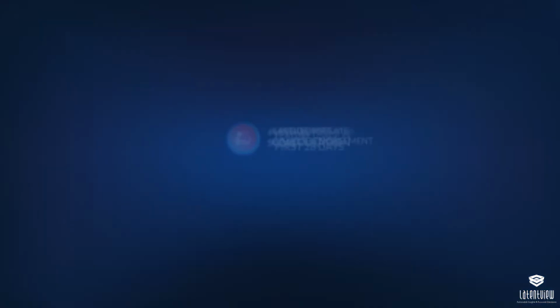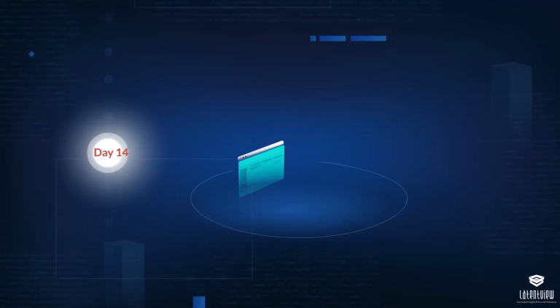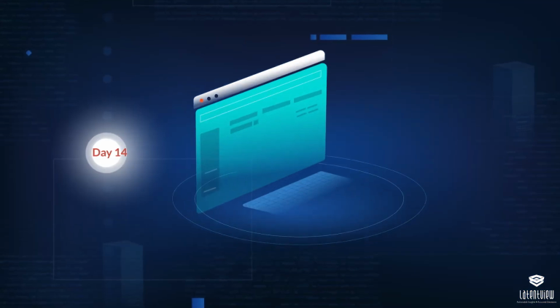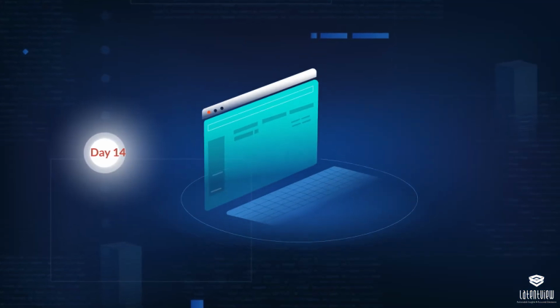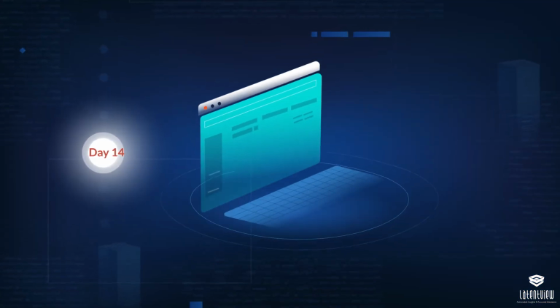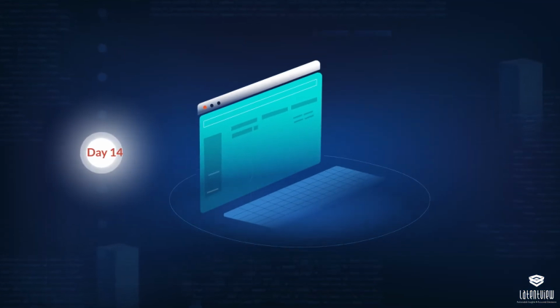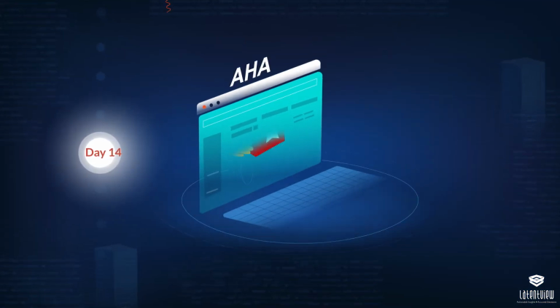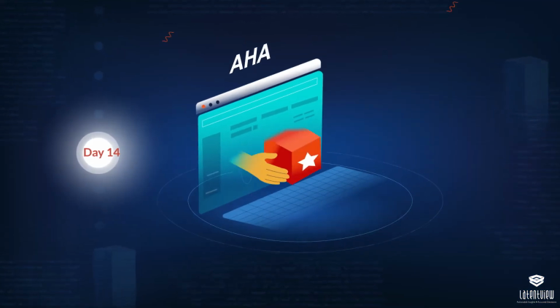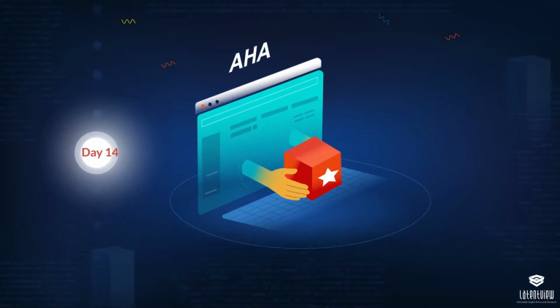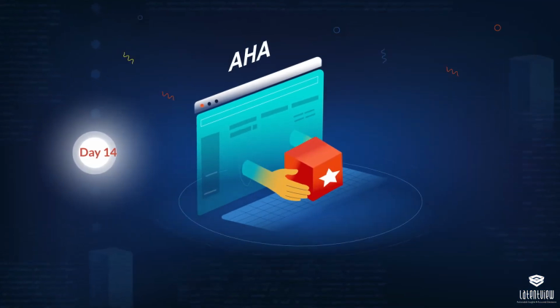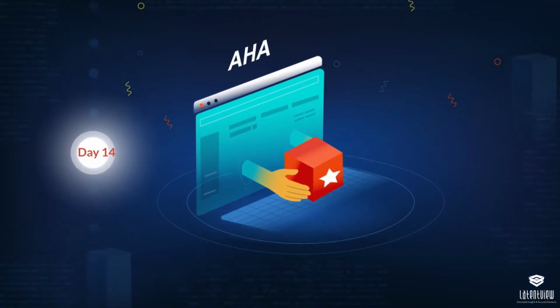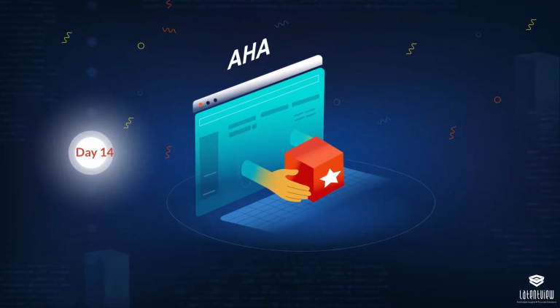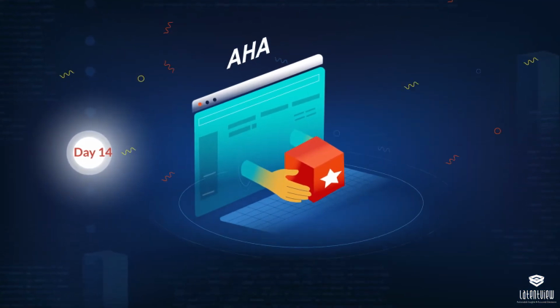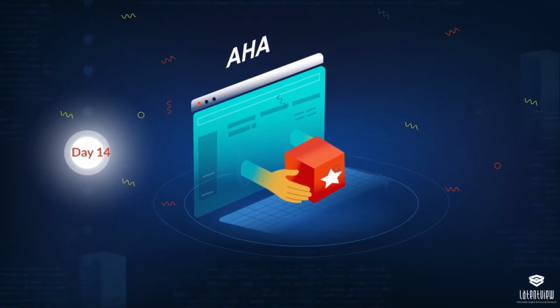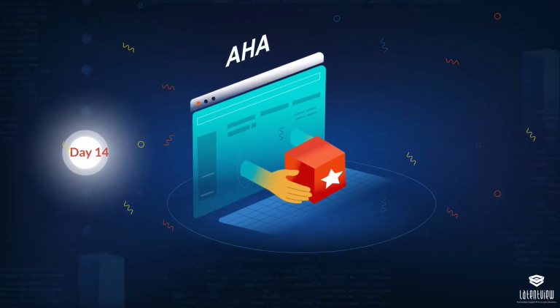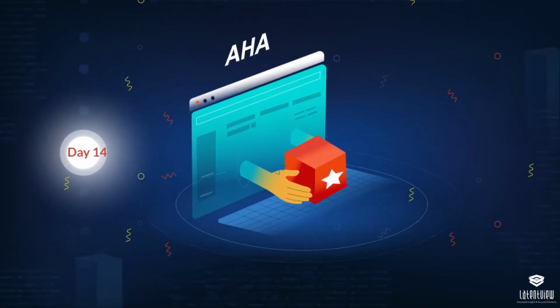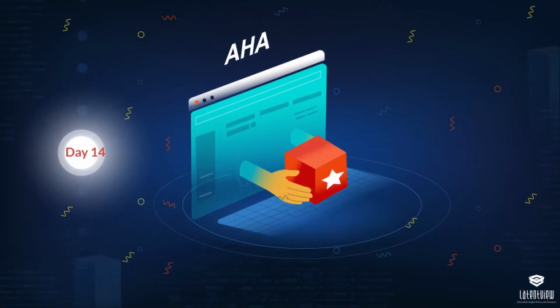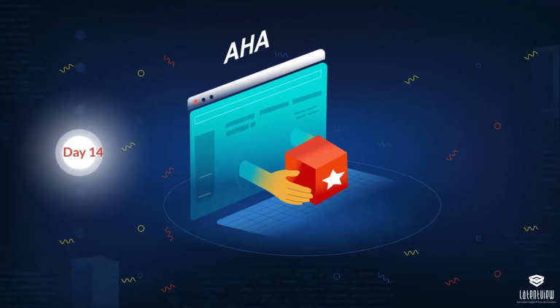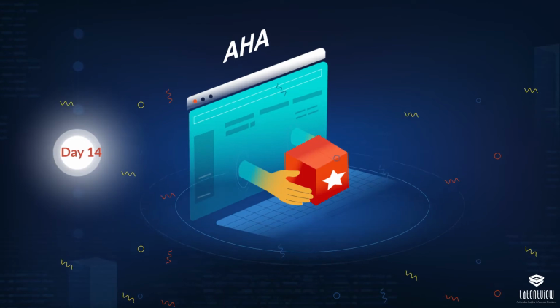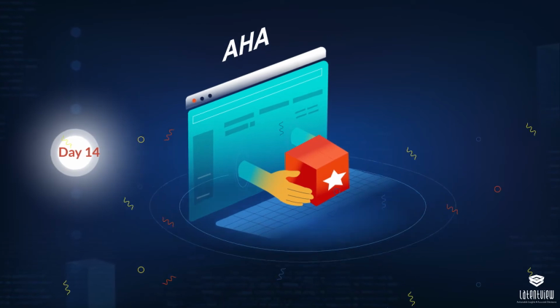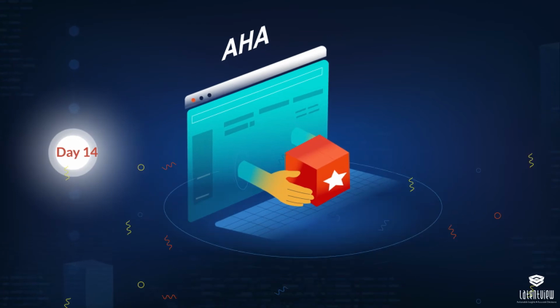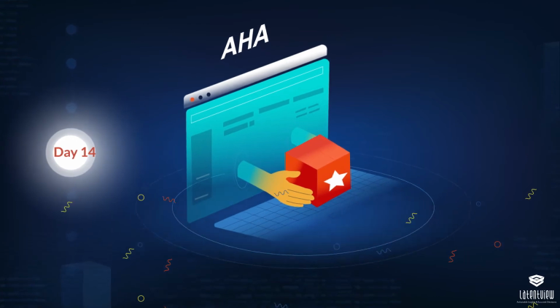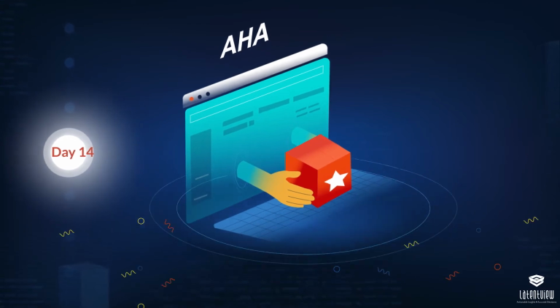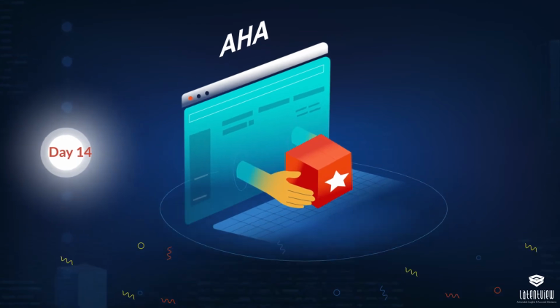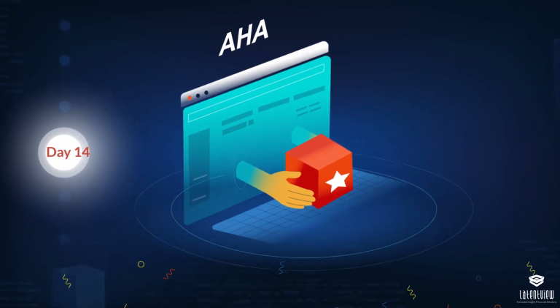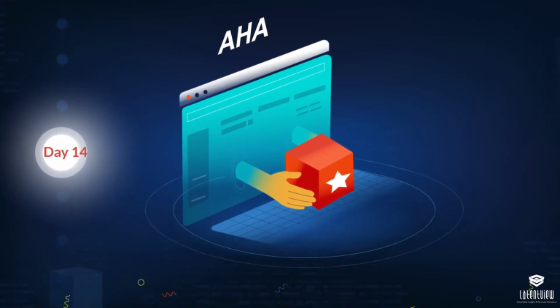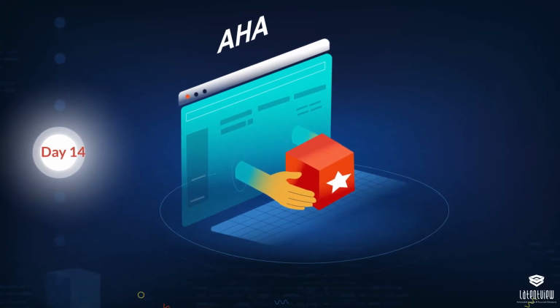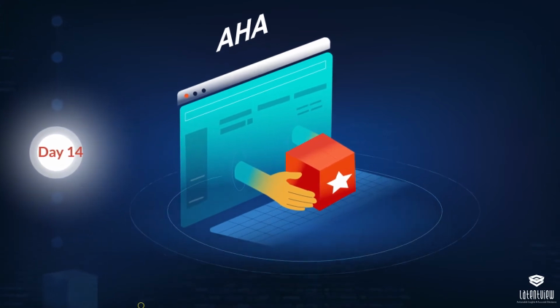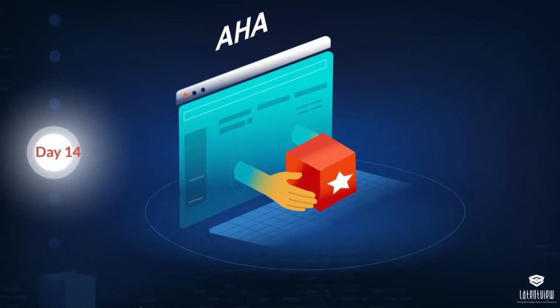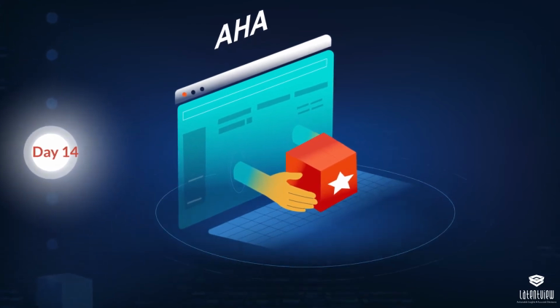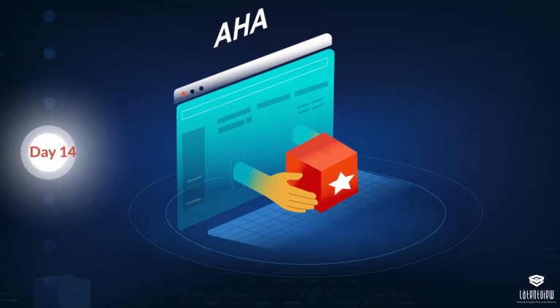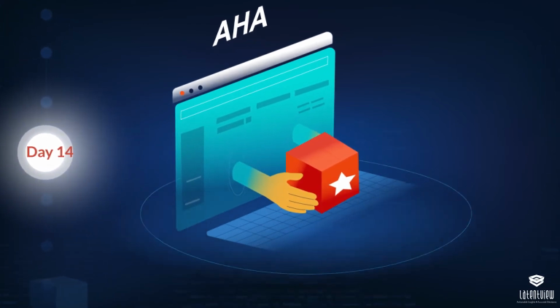An aha moment was created for customers by introducing the features at an early stage of product activation.